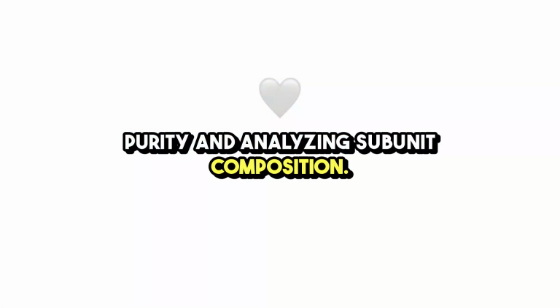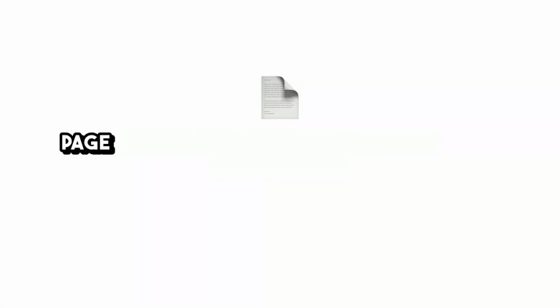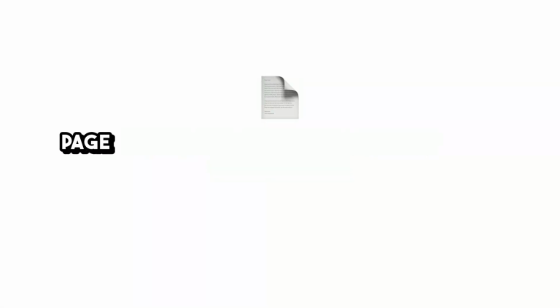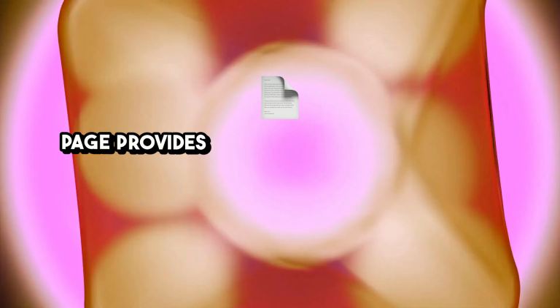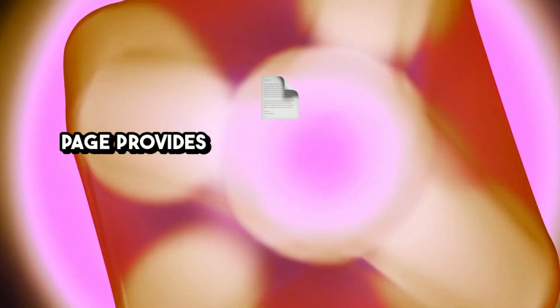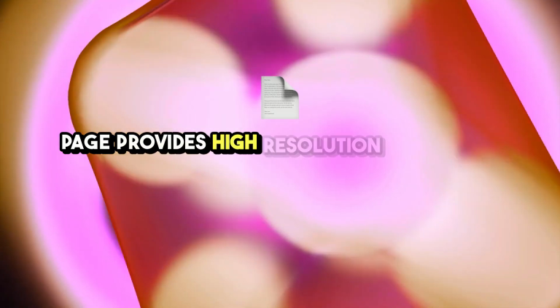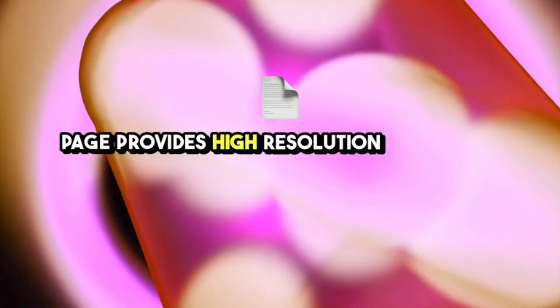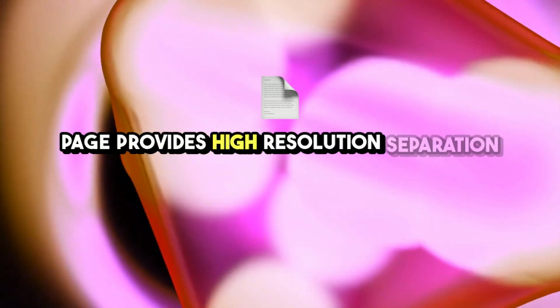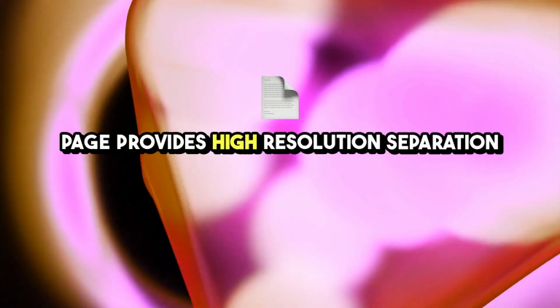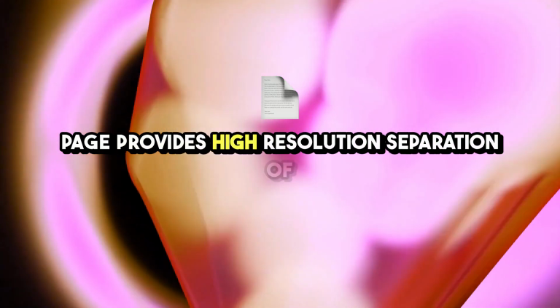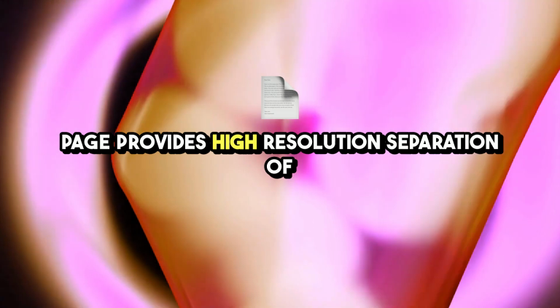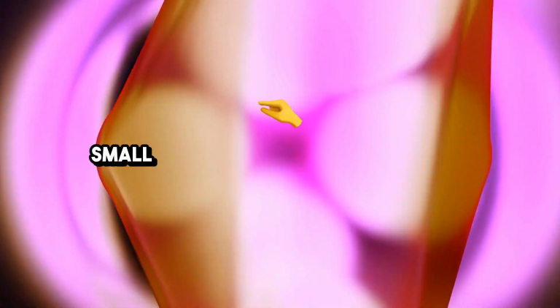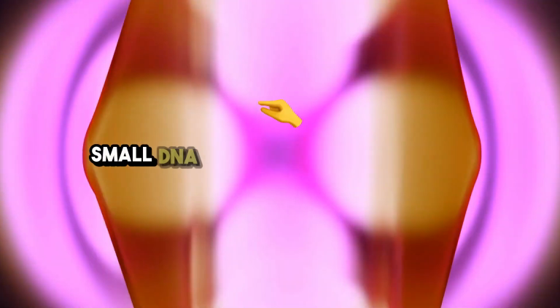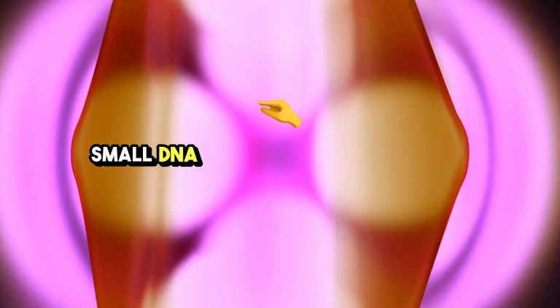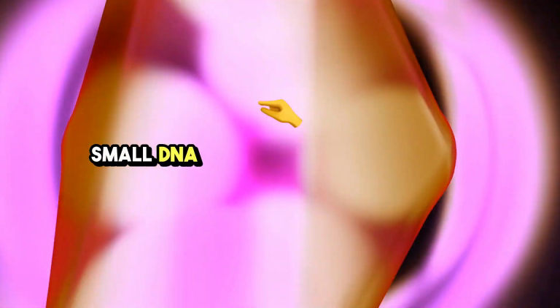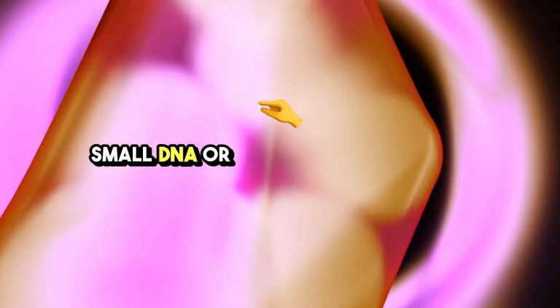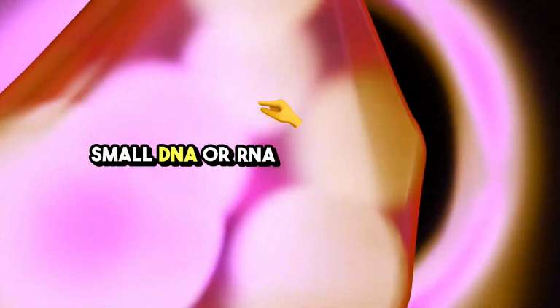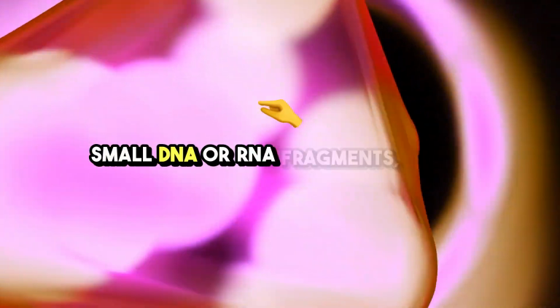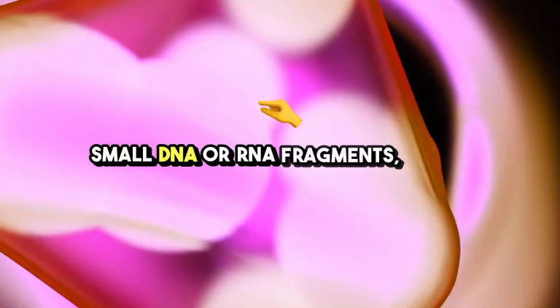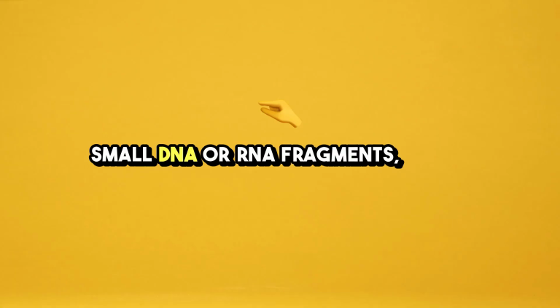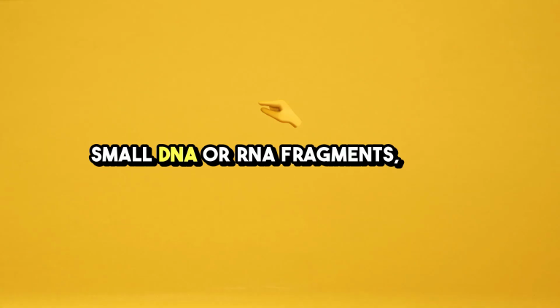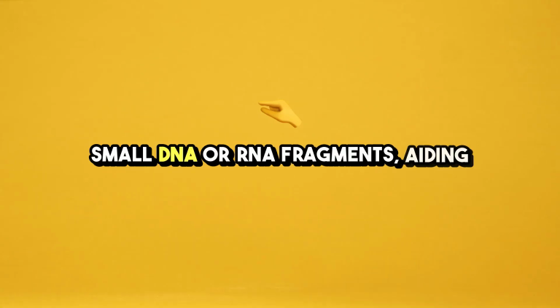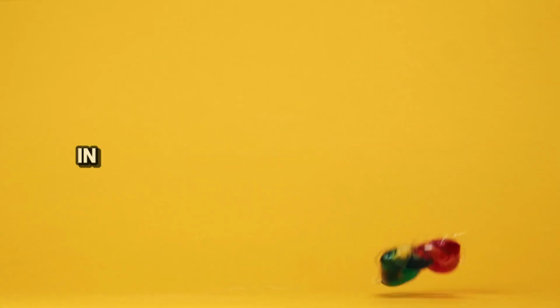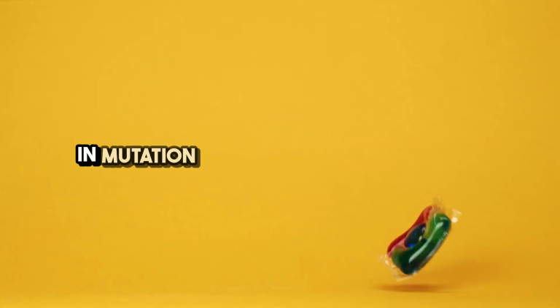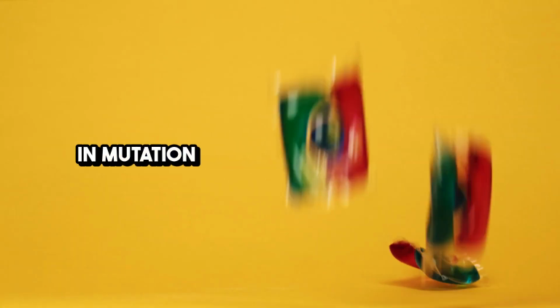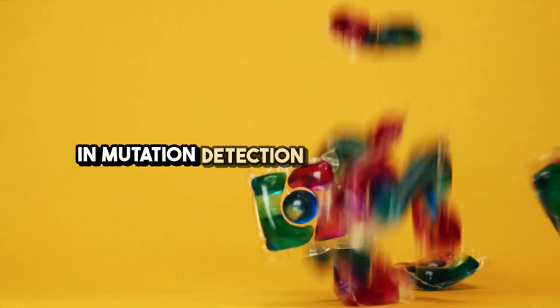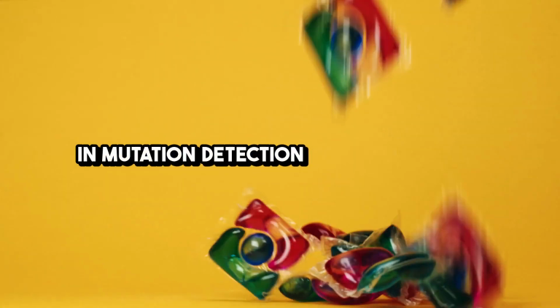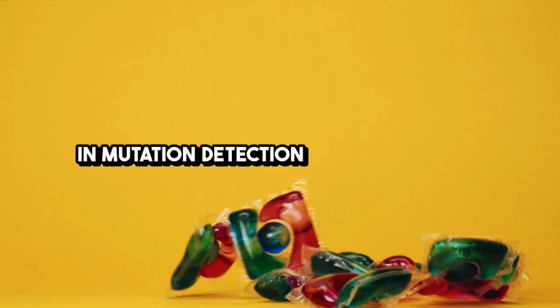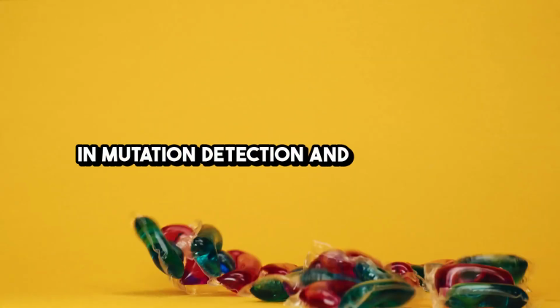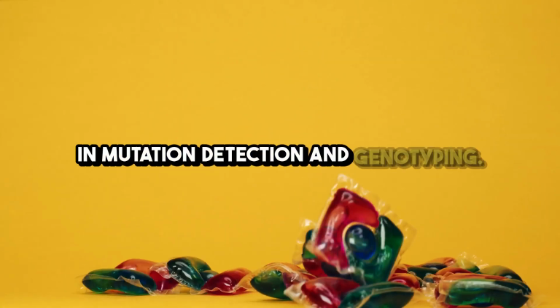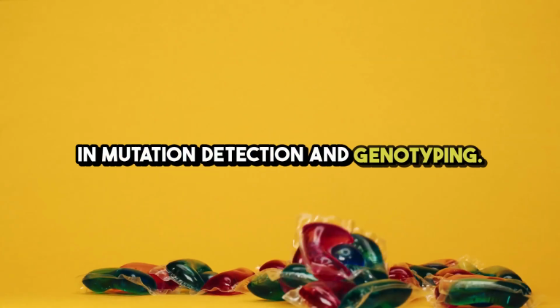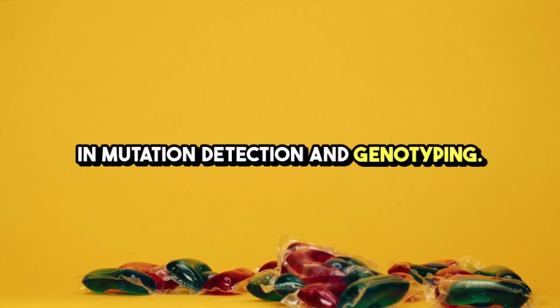PAGE provides high-resolution separation of small DNA or RNA fragments, aiding mutation detection and genotyping.